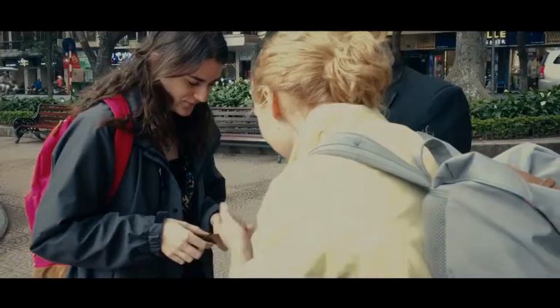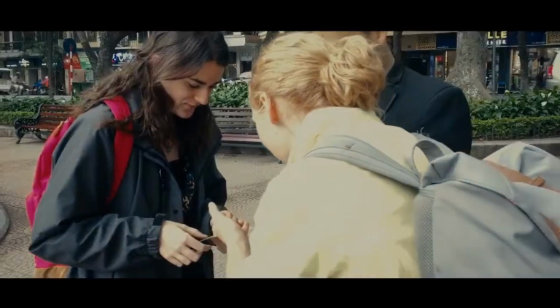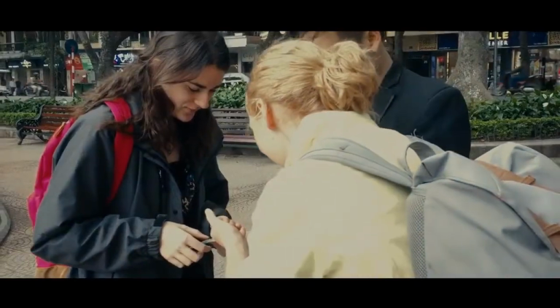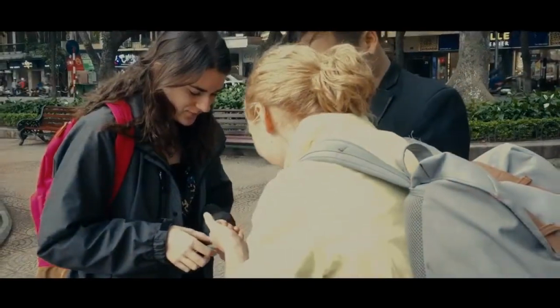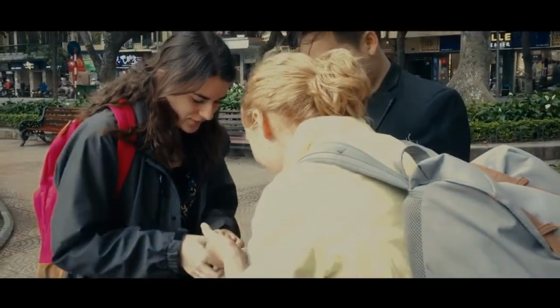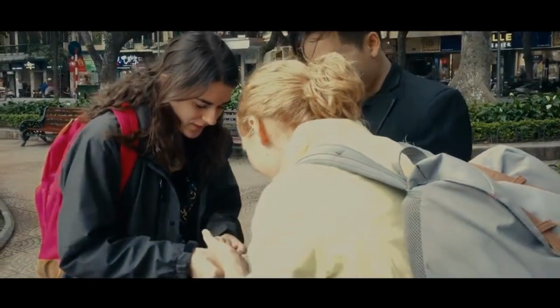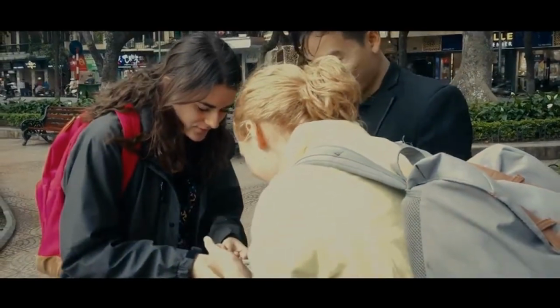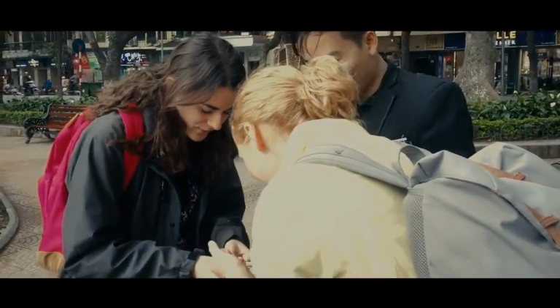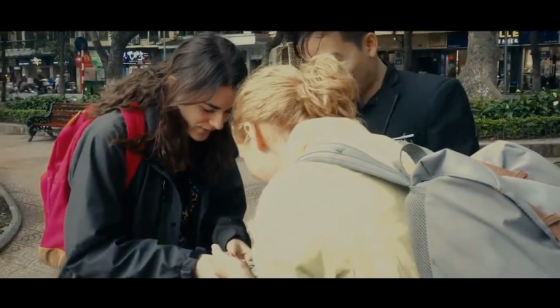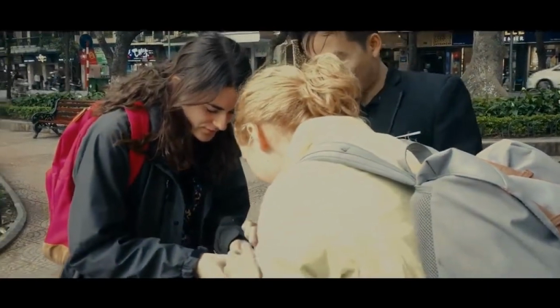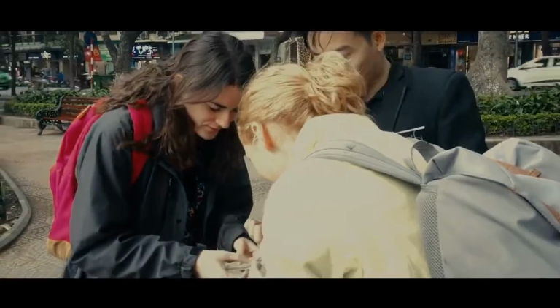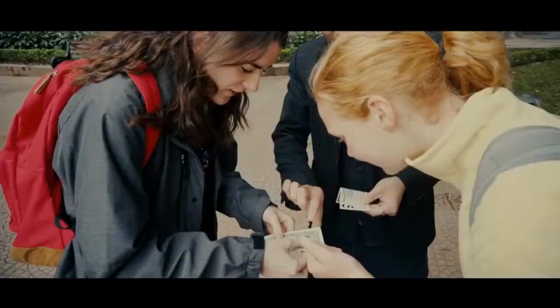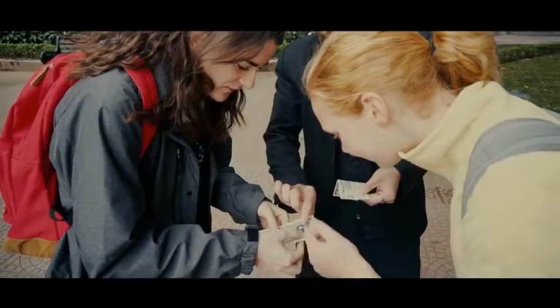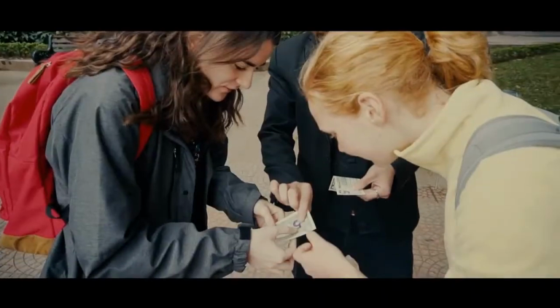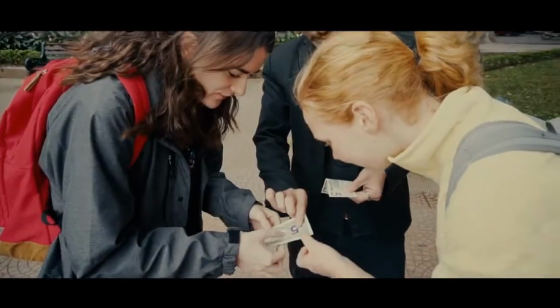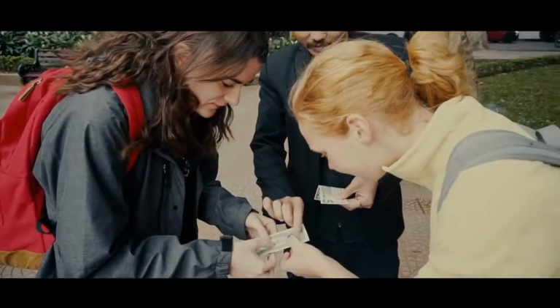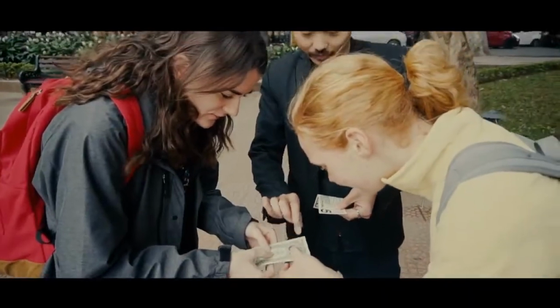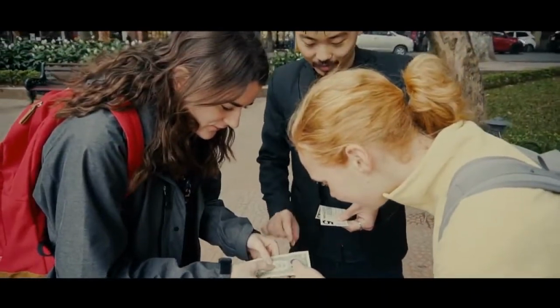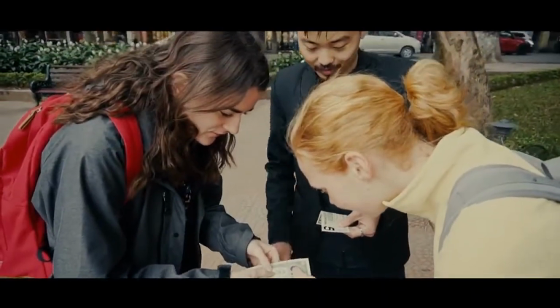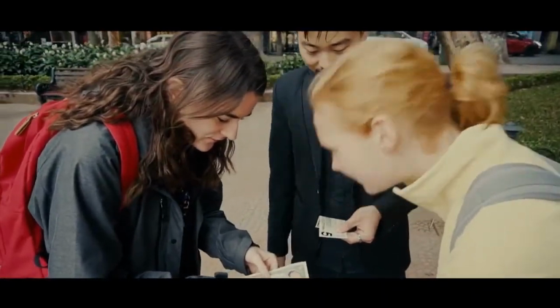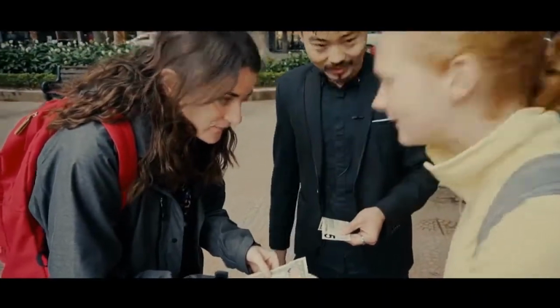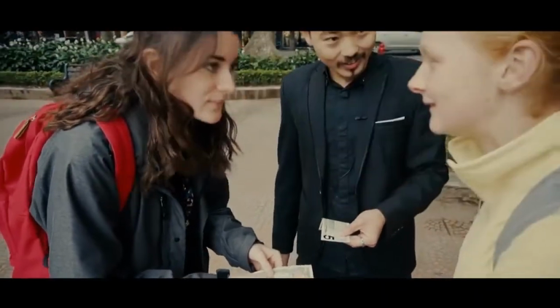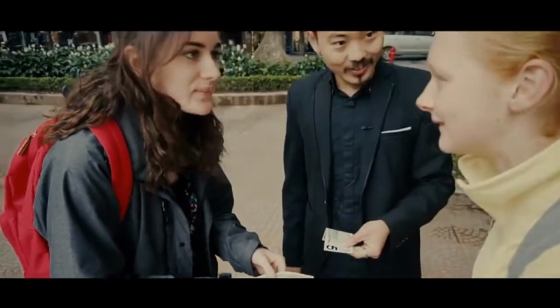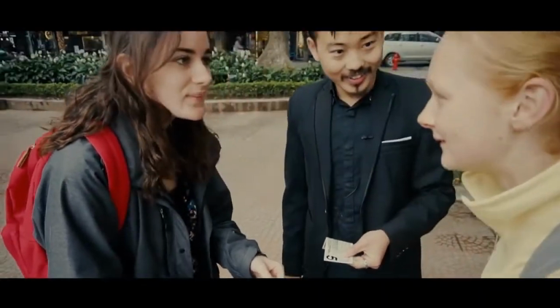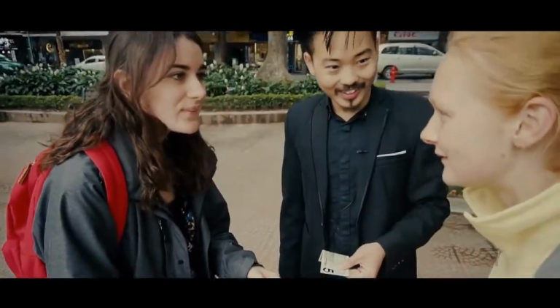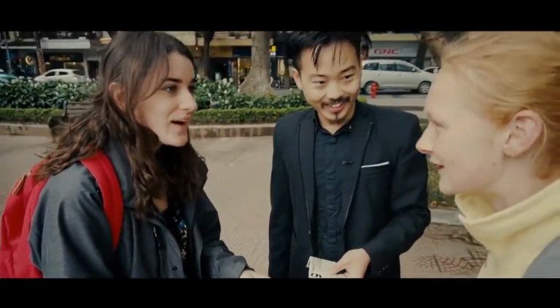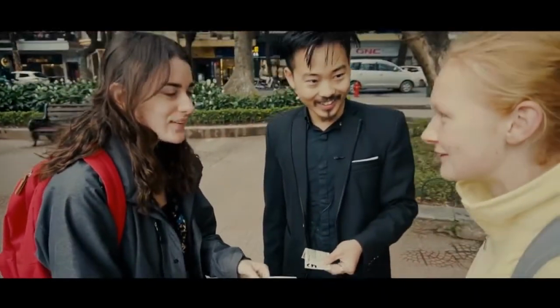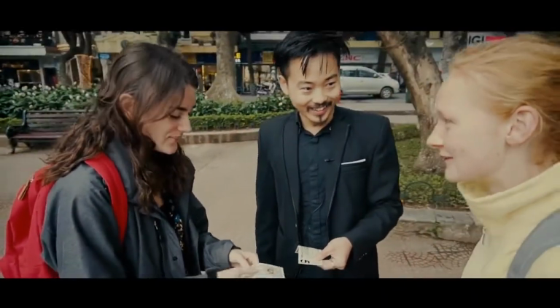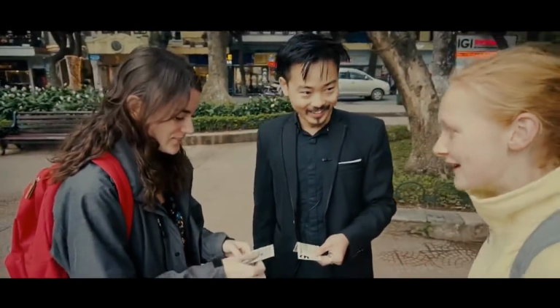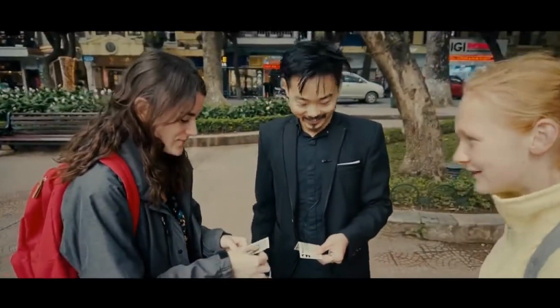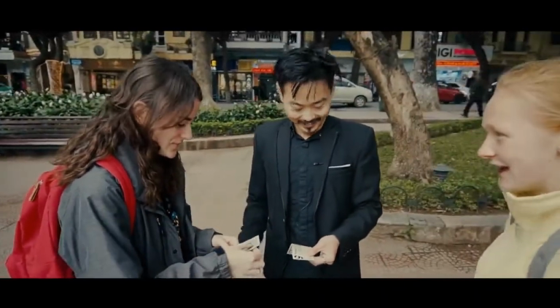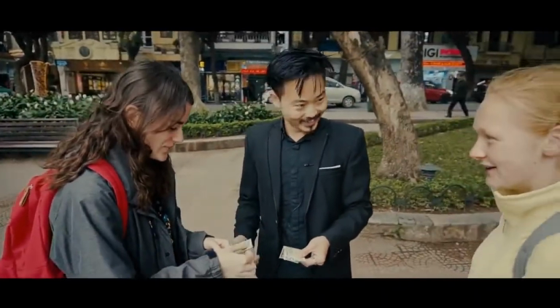It's crazy. Yeah, actually it's weird. What the hell?